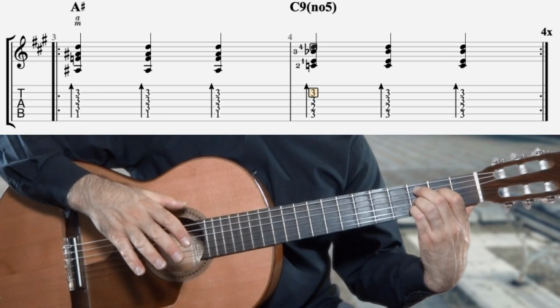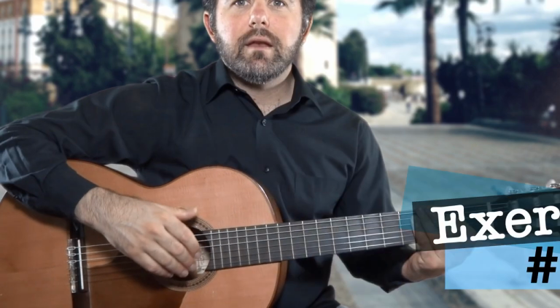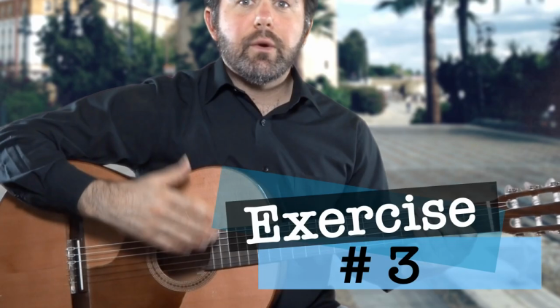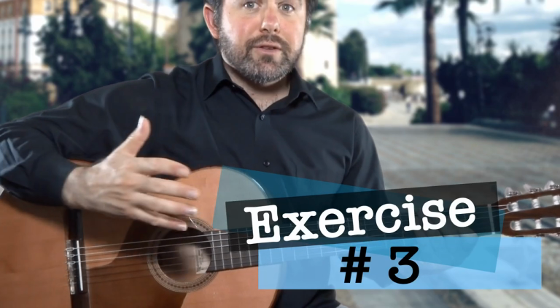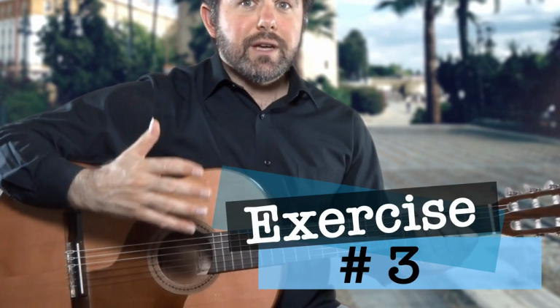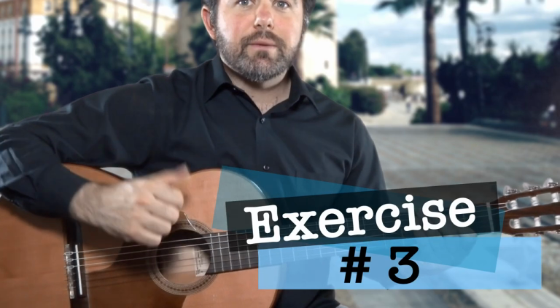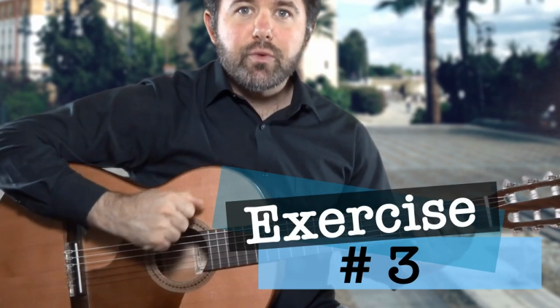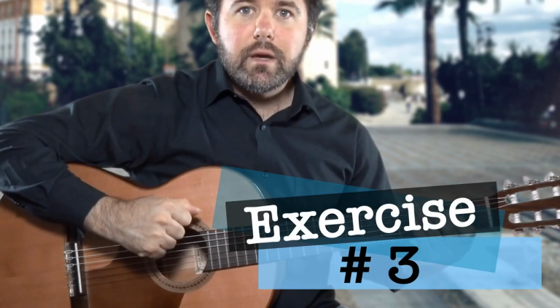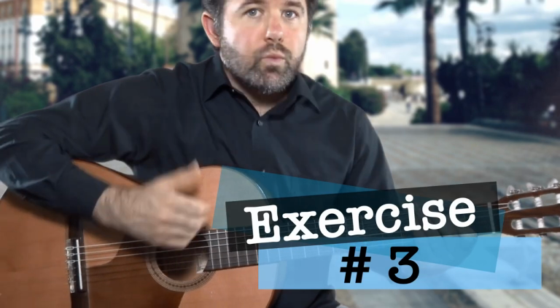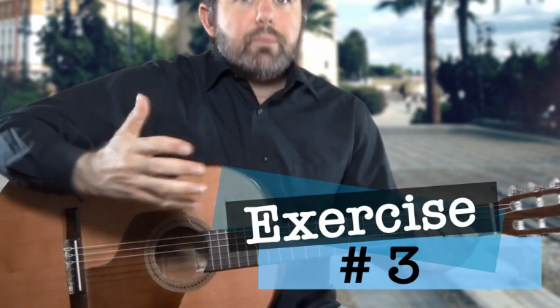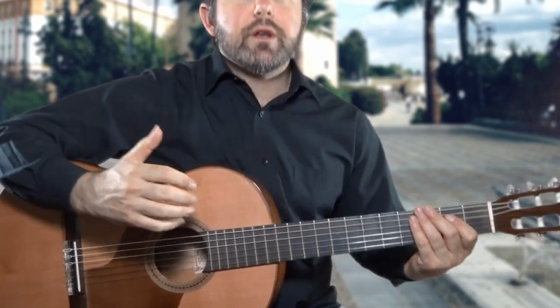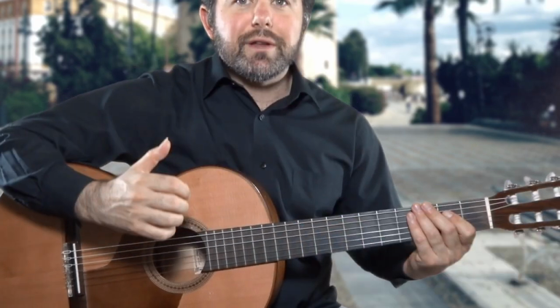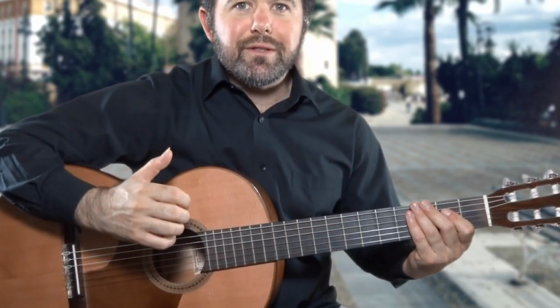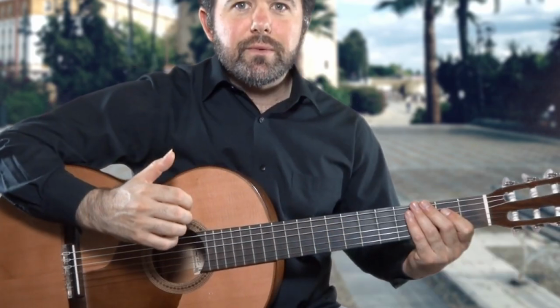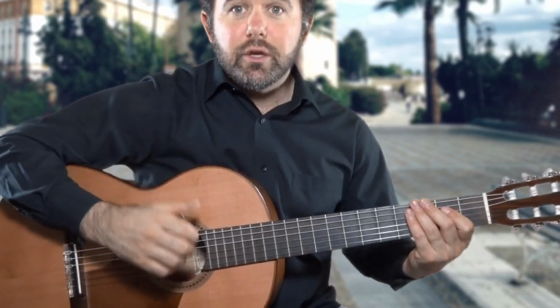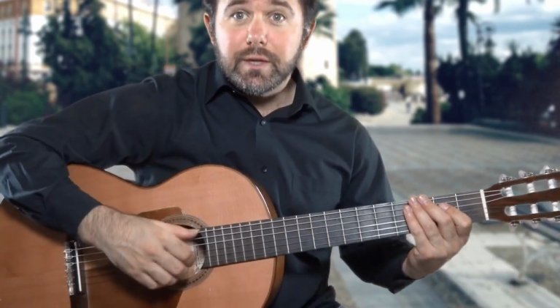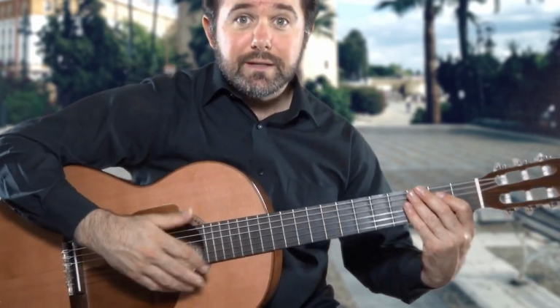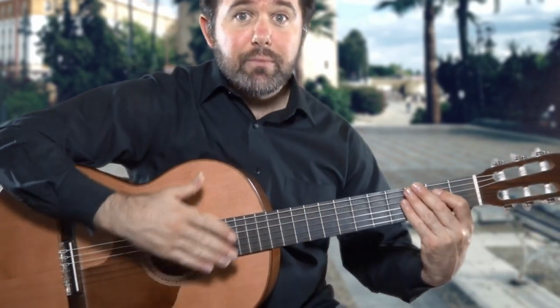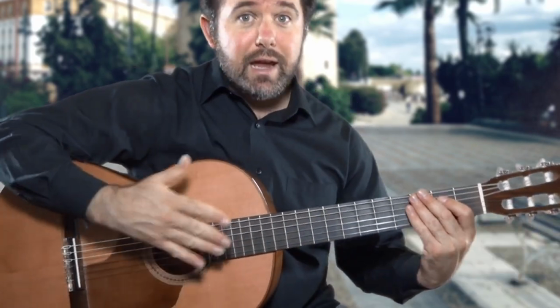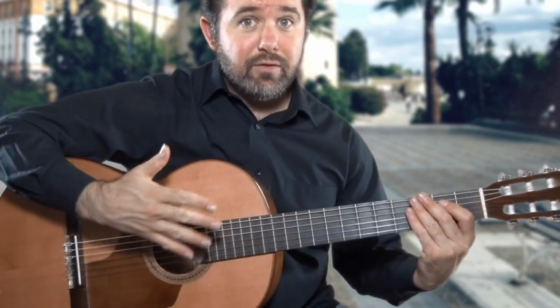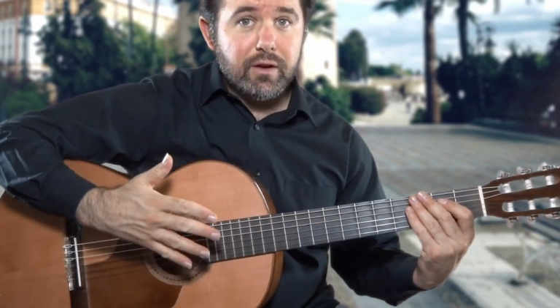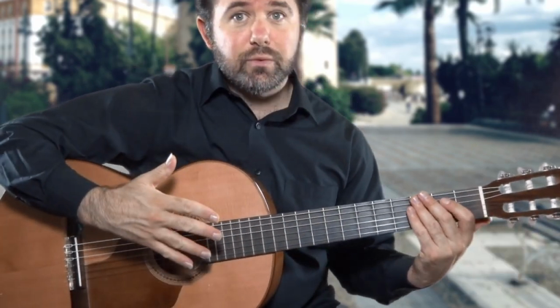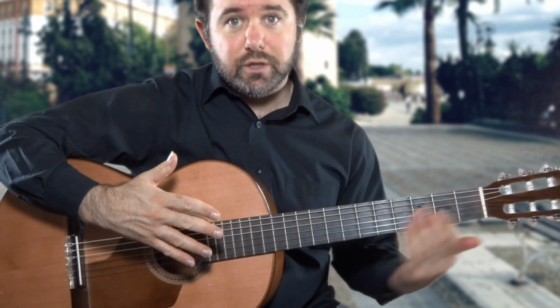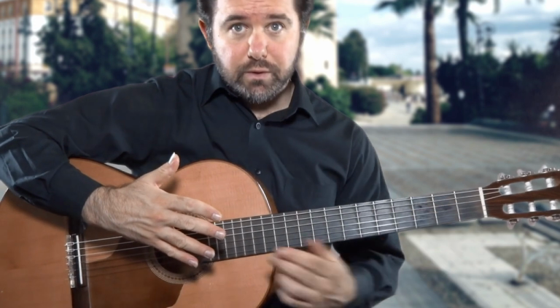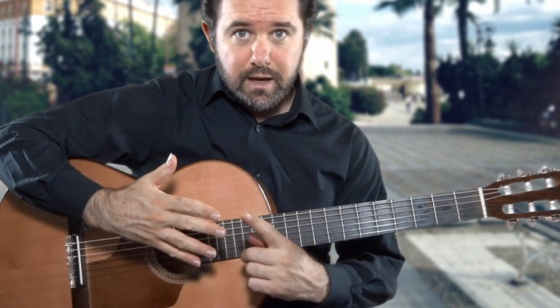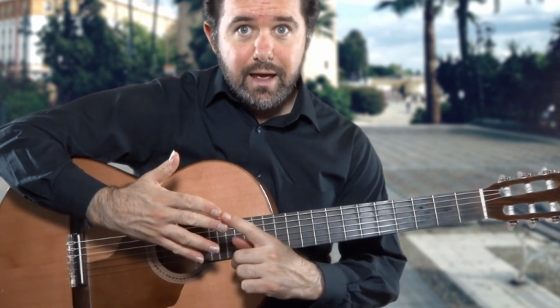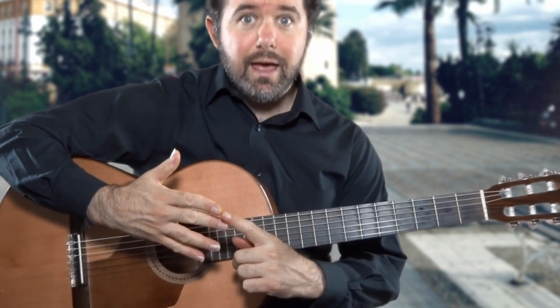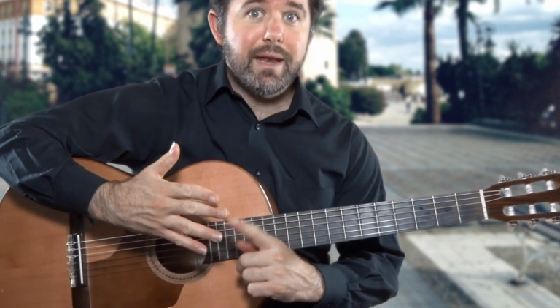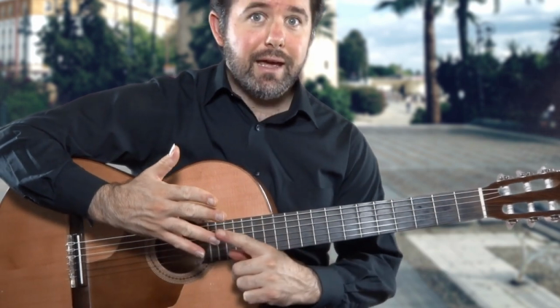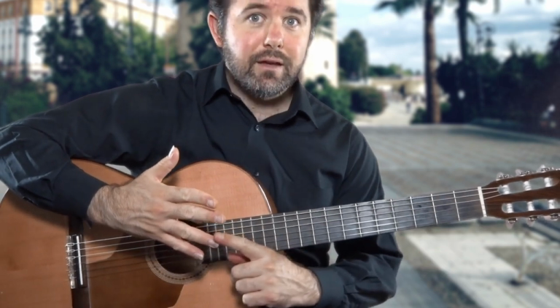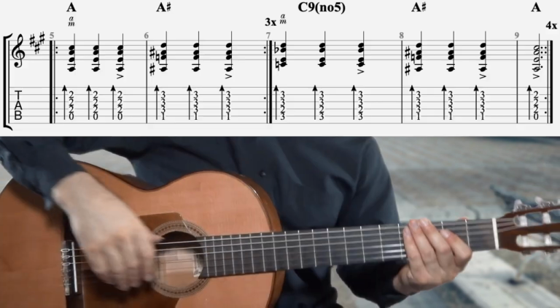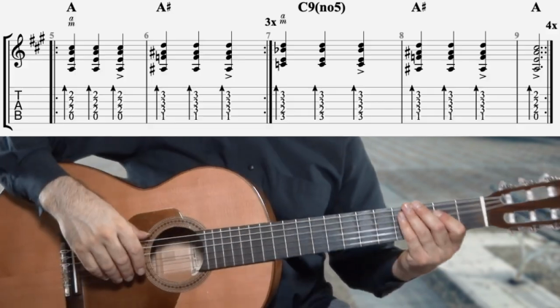Now in exercise number three we put it all together, using the same right hand fingers which are once again M and A.